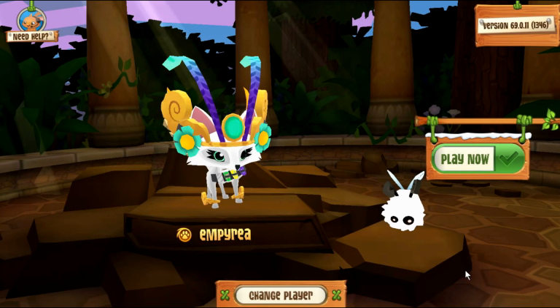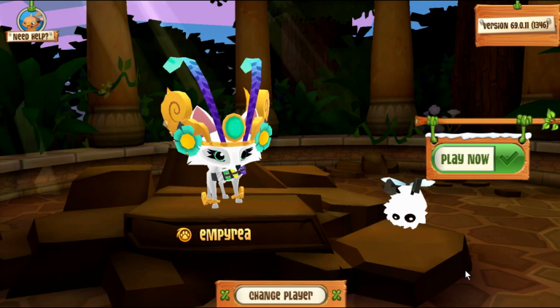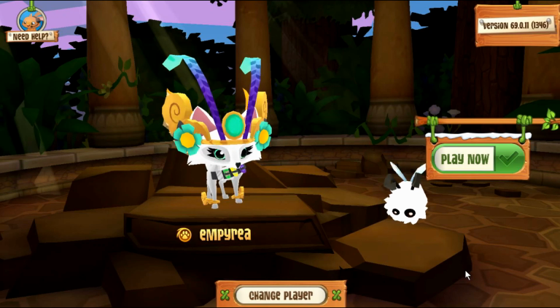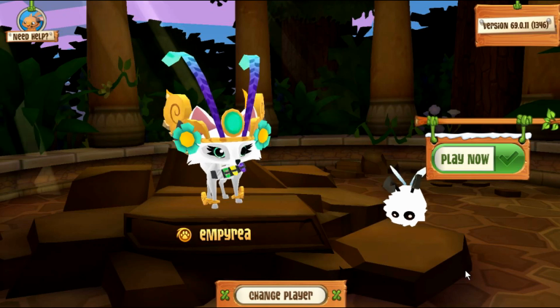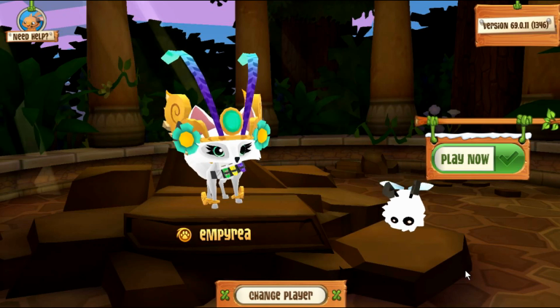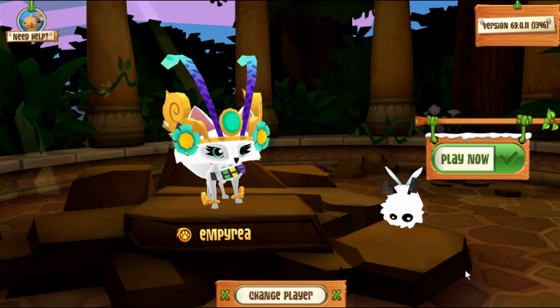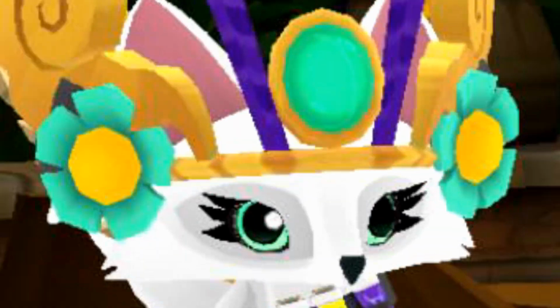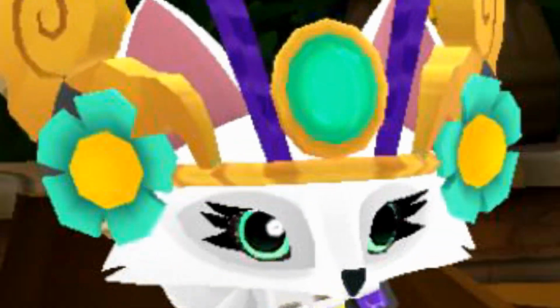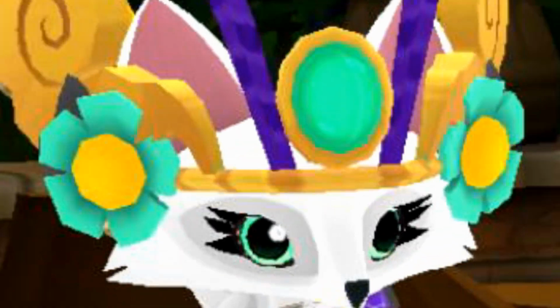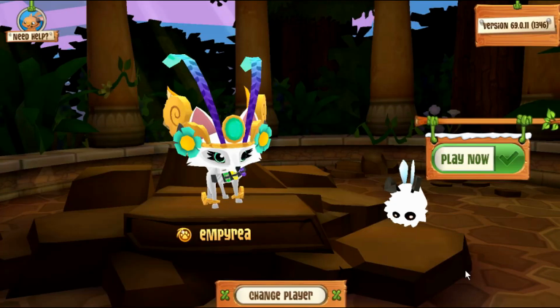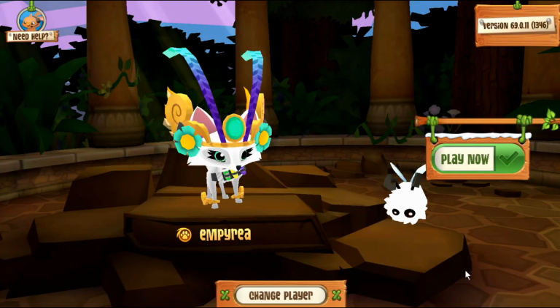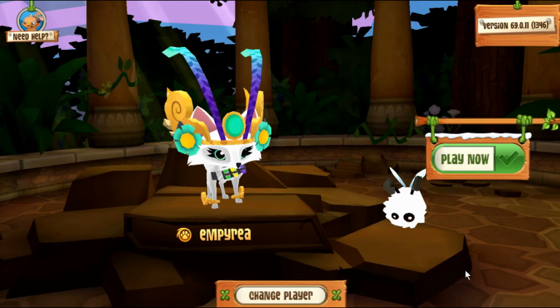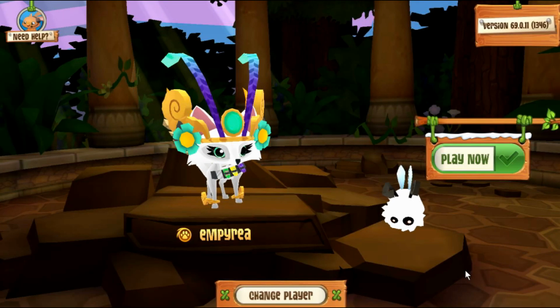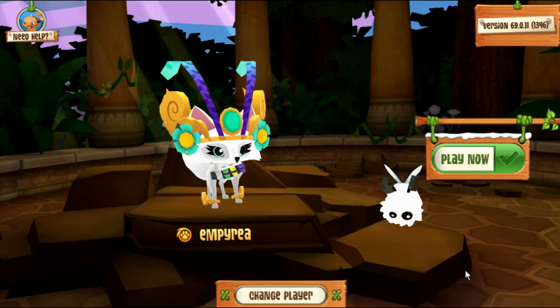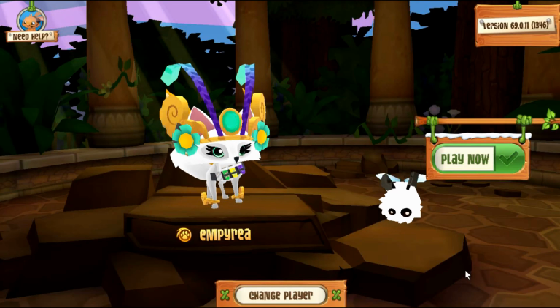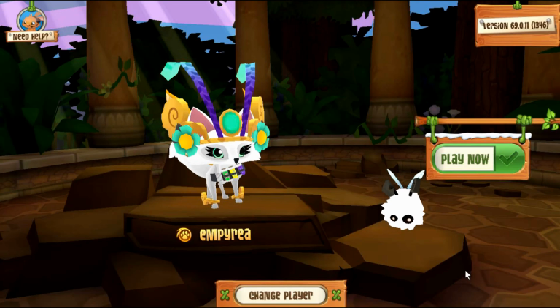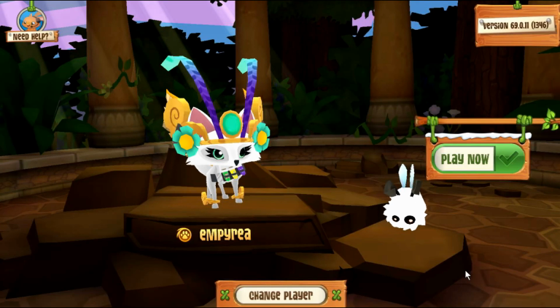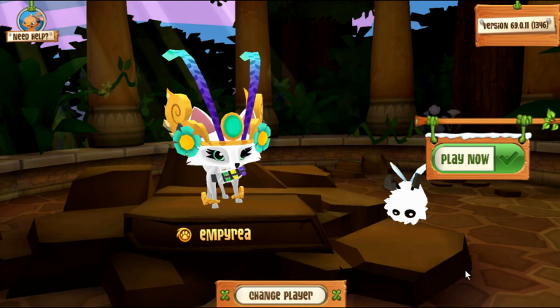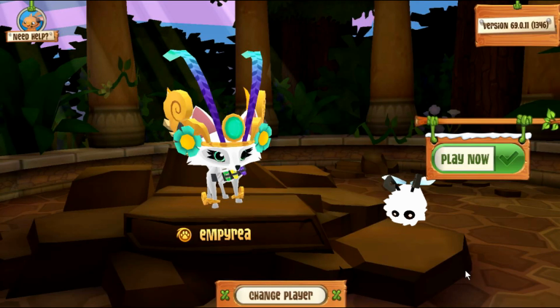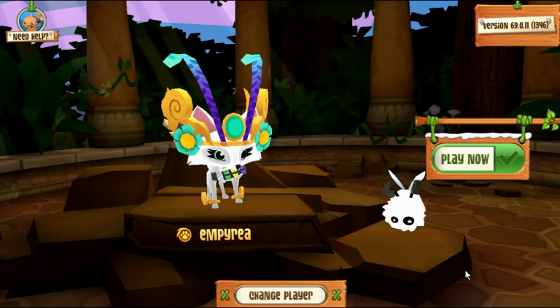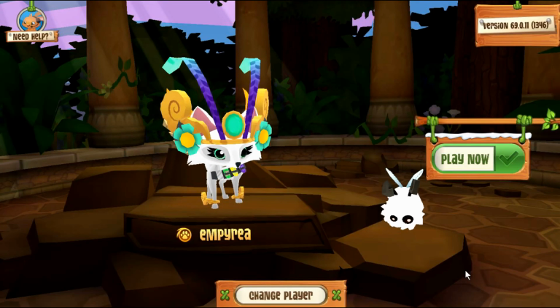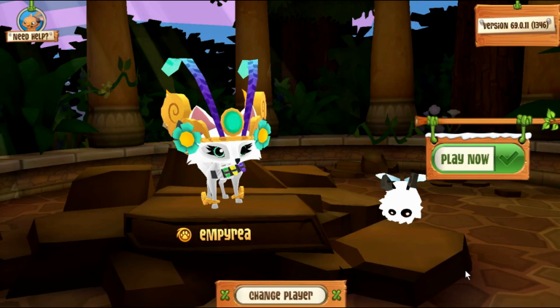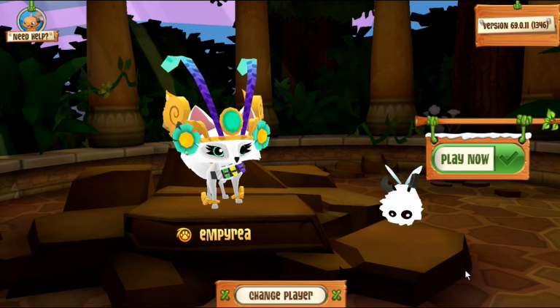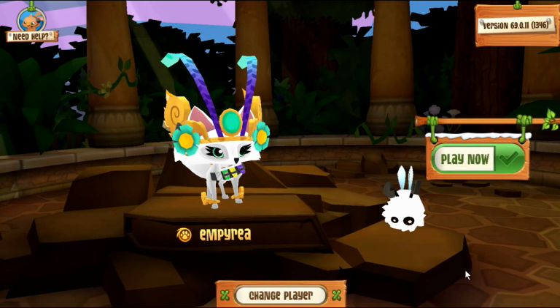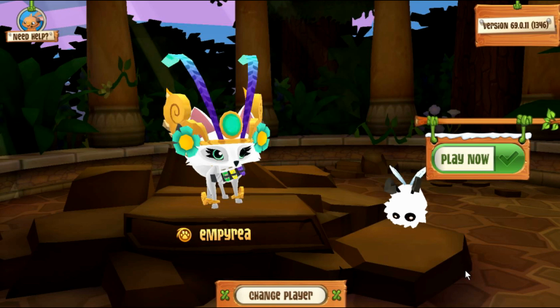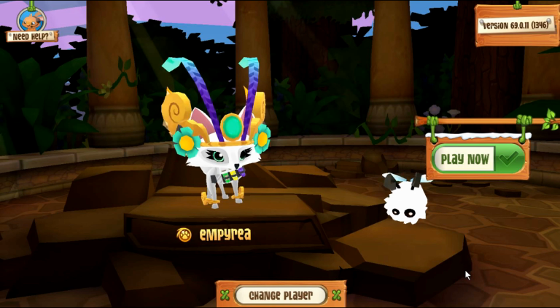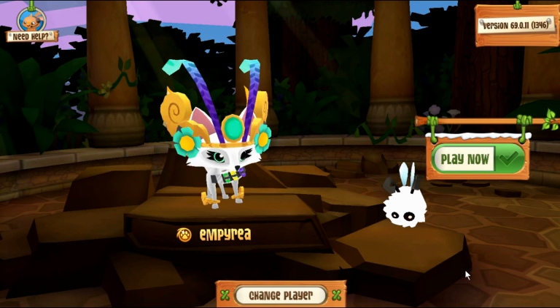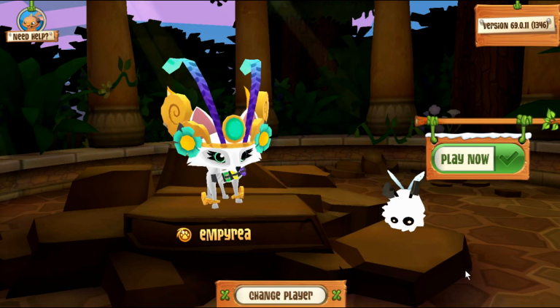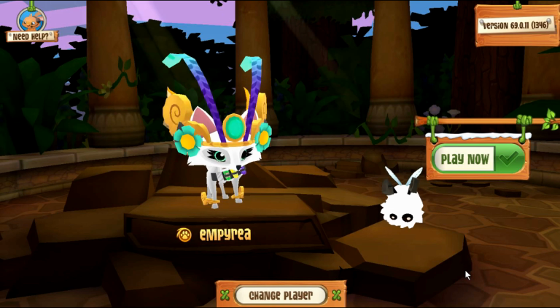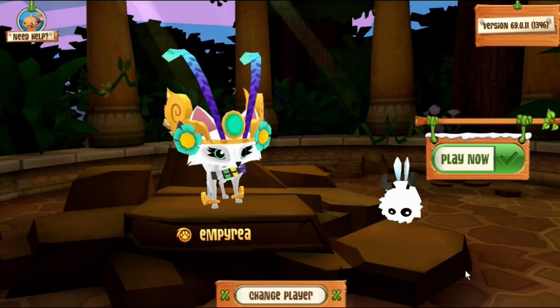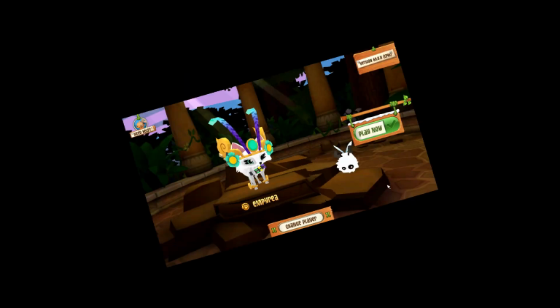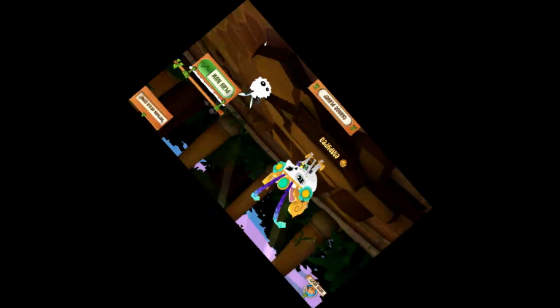Hey guys, it's Imperia! Today the January update has been released on Animal Jam, so let's see what's new!